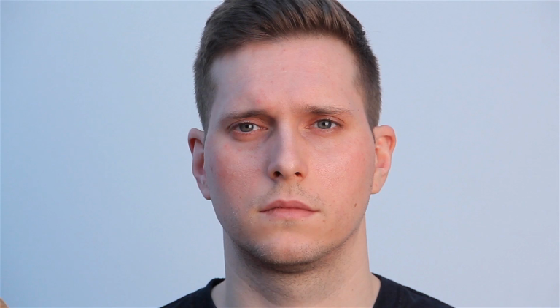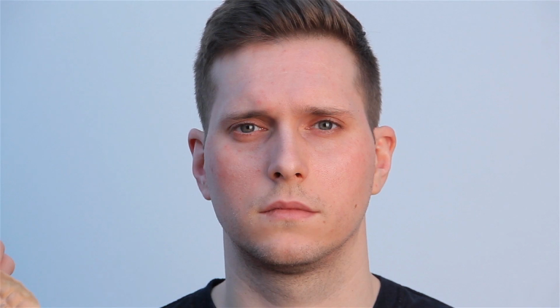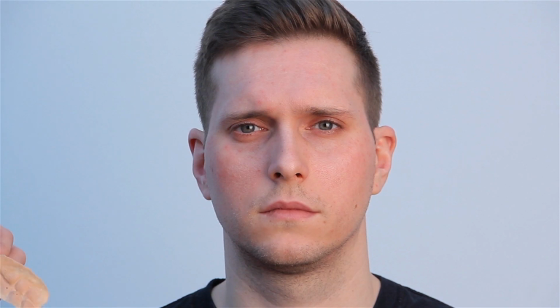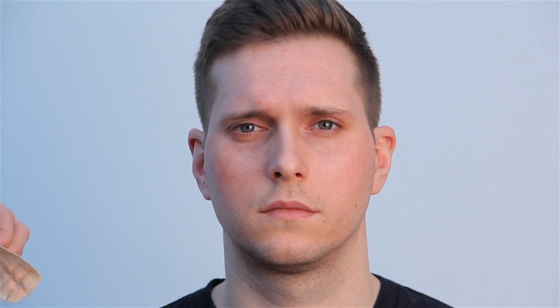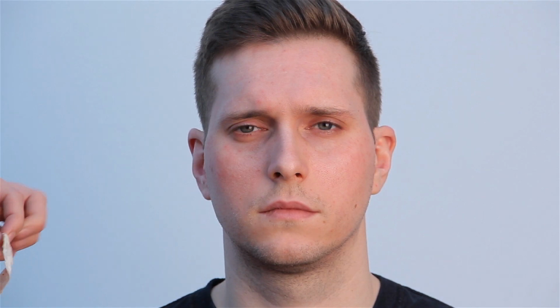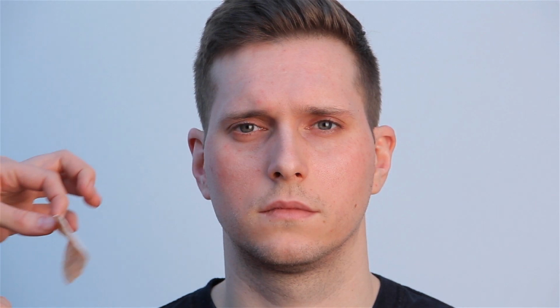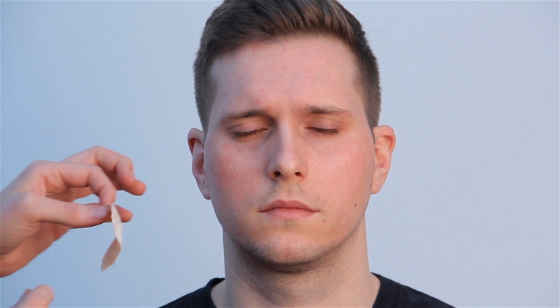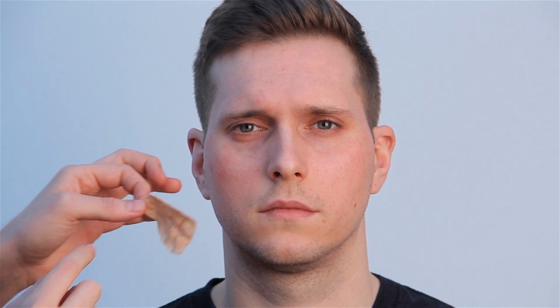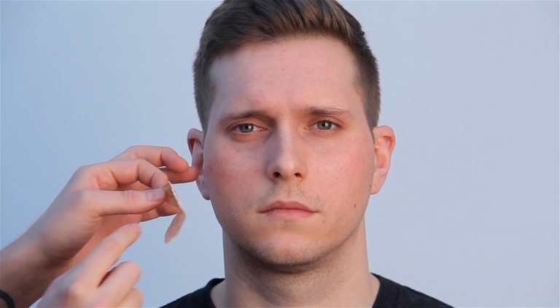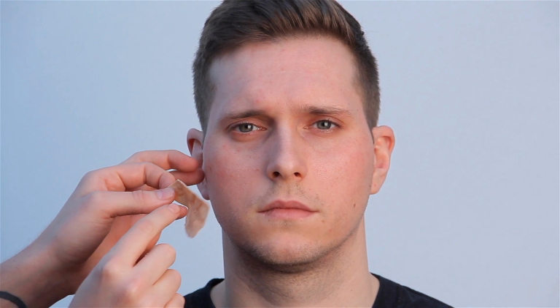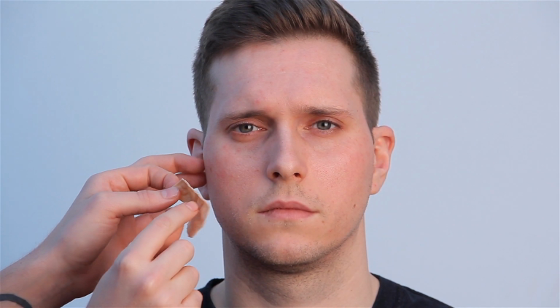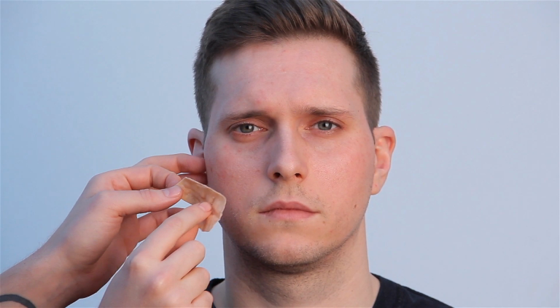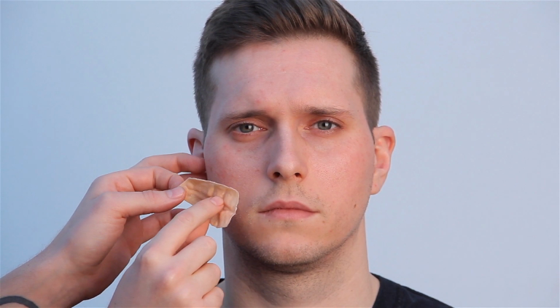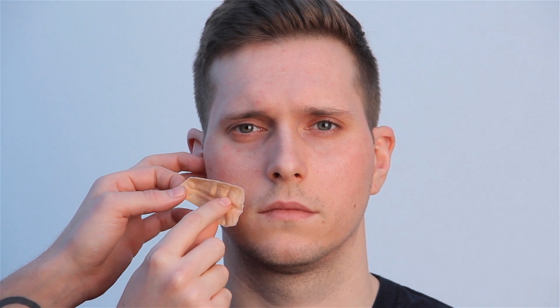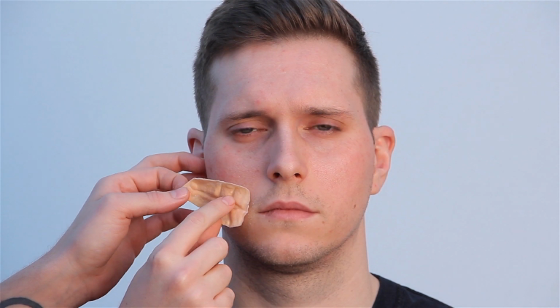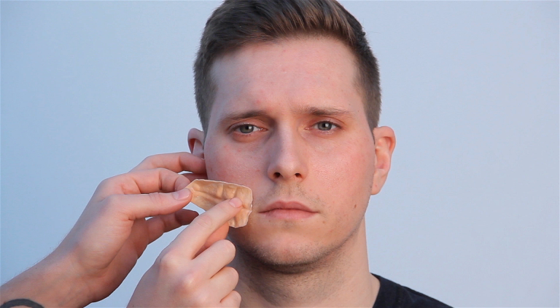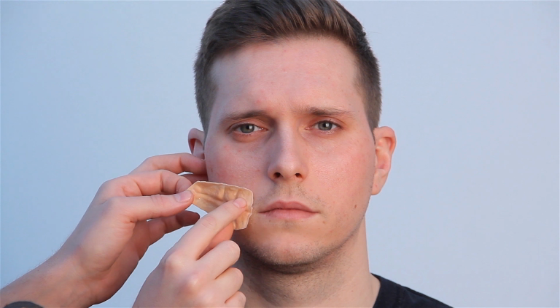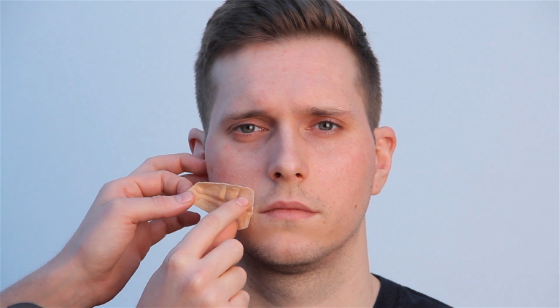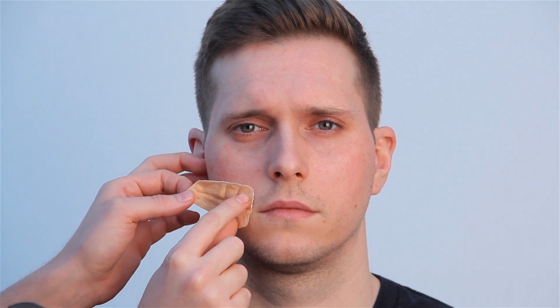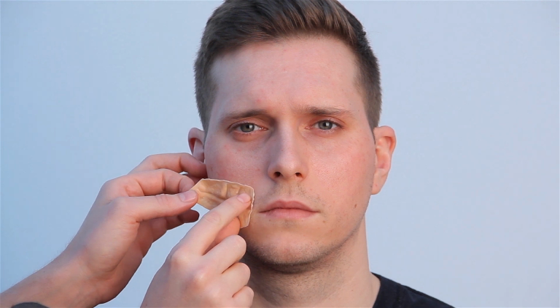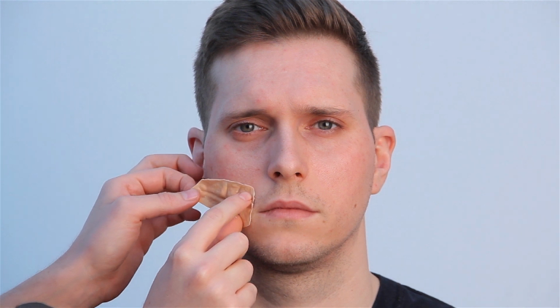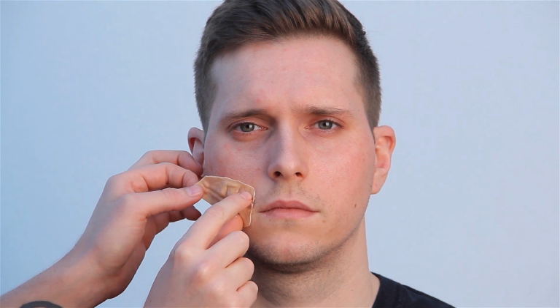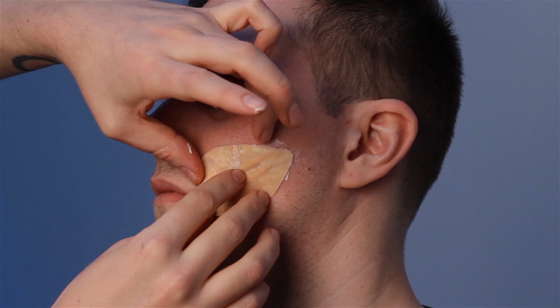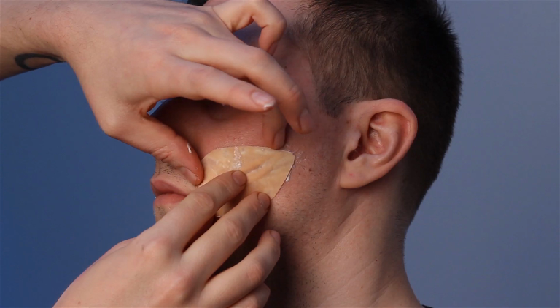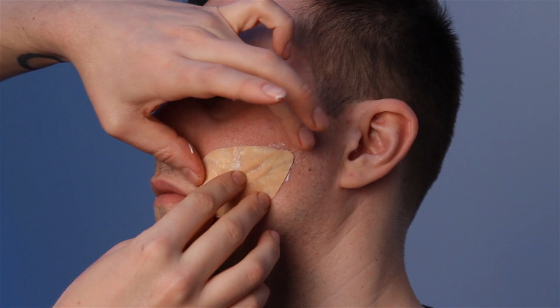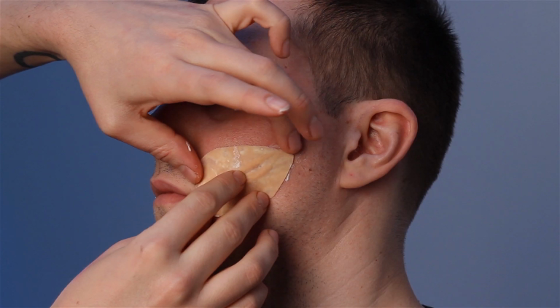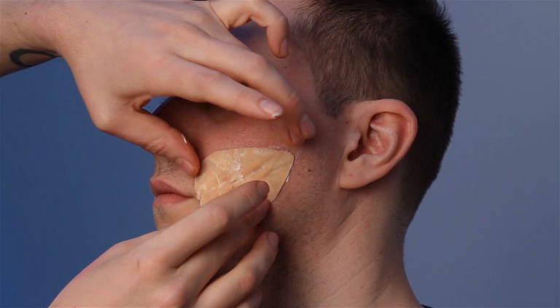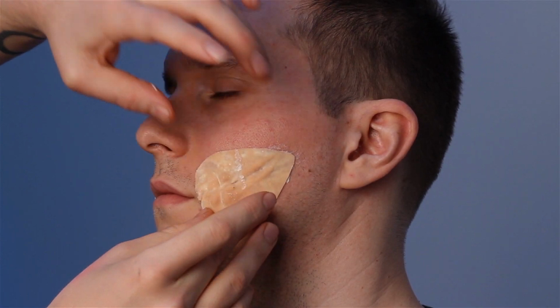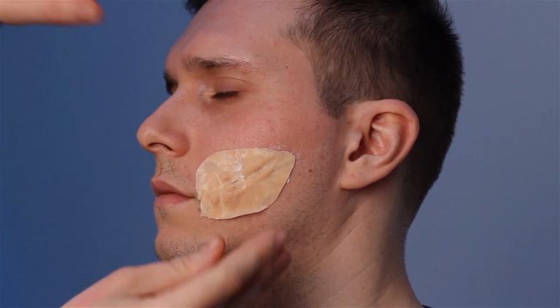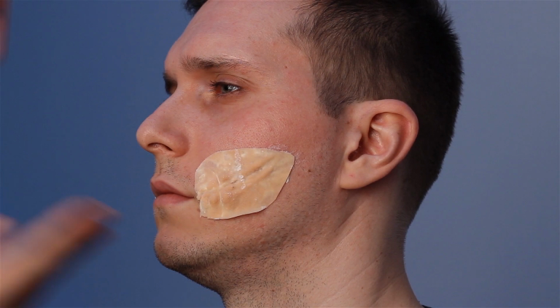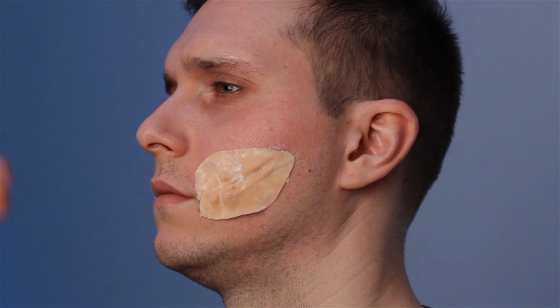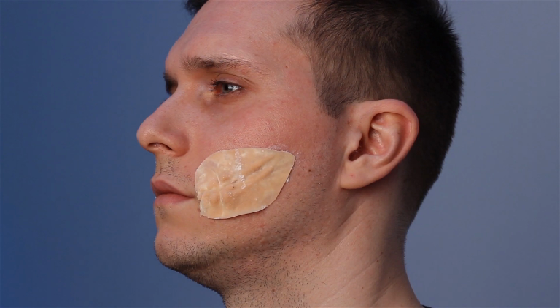Take the prosthetic mouthpieces and apply glue liberally to the backs. Let the glue go tacky and apply to the face in the corners of the mouth.